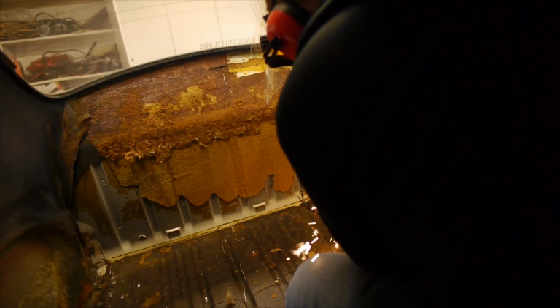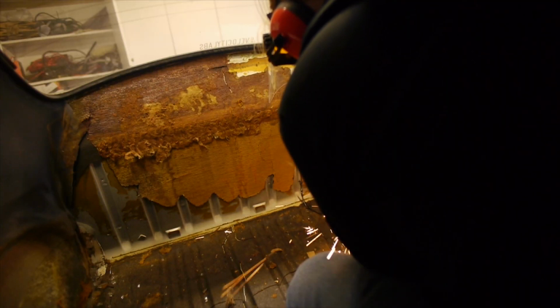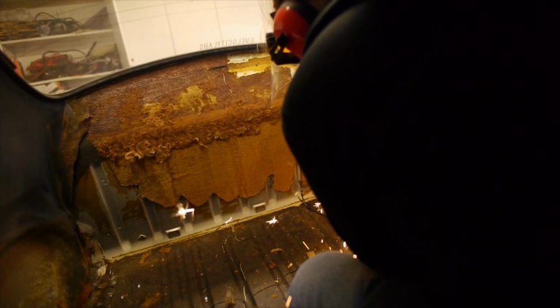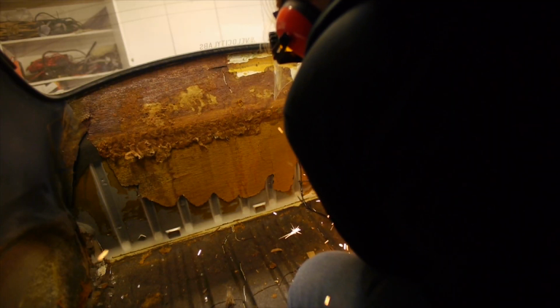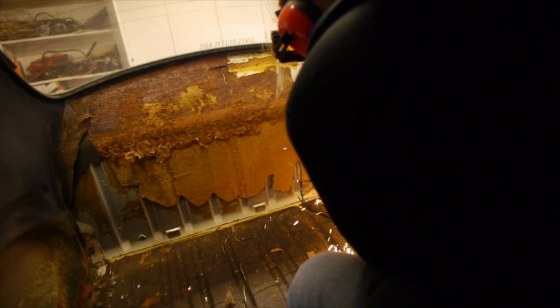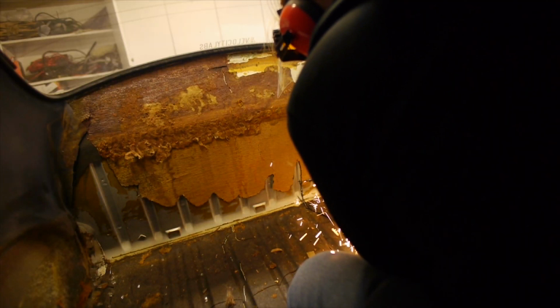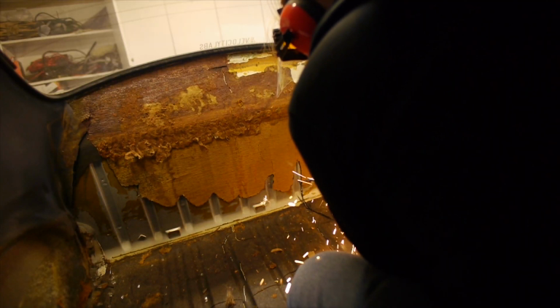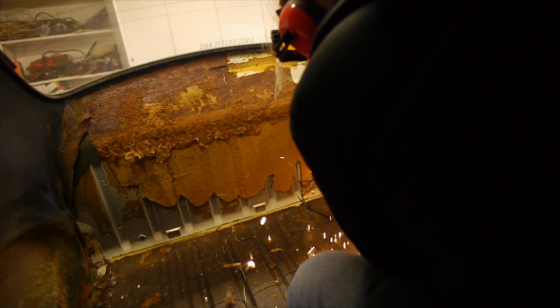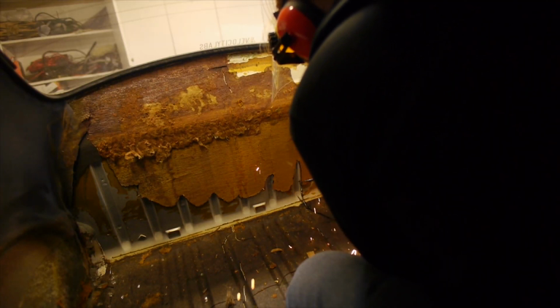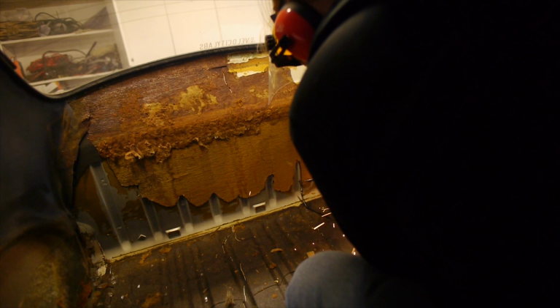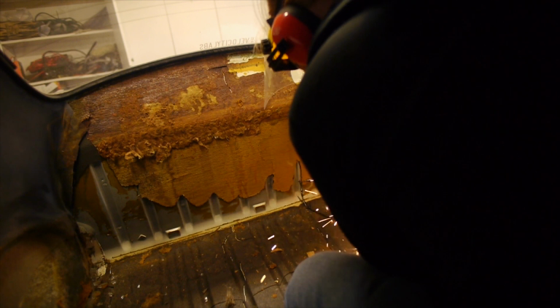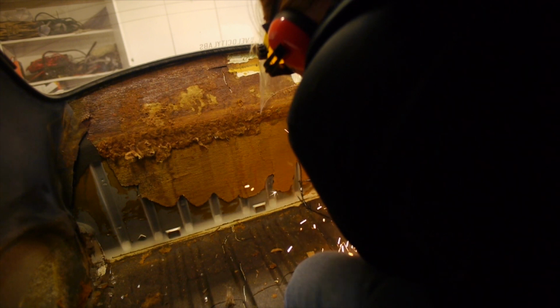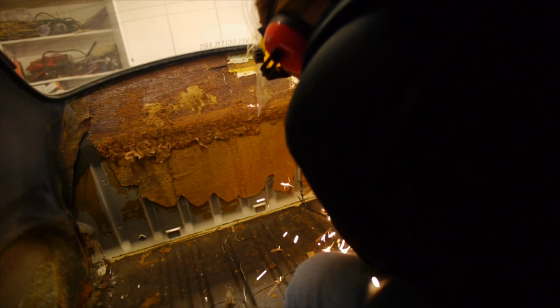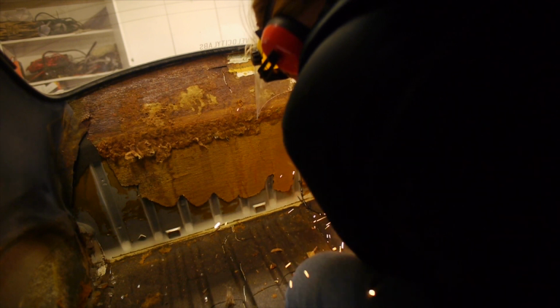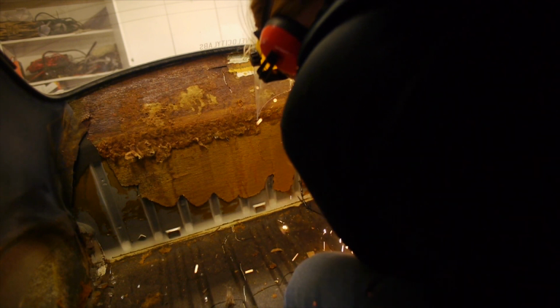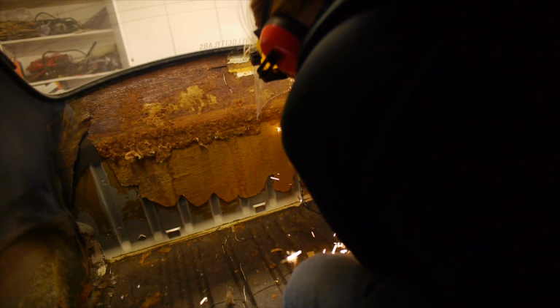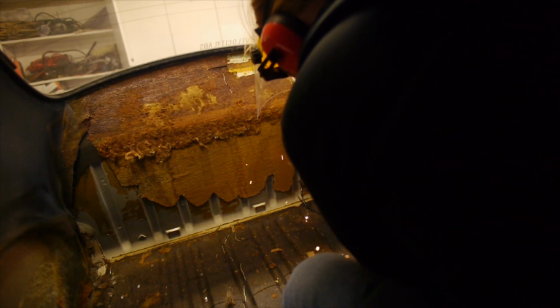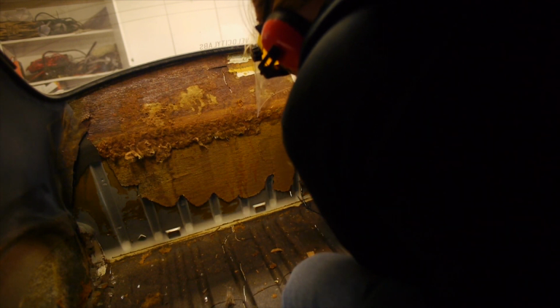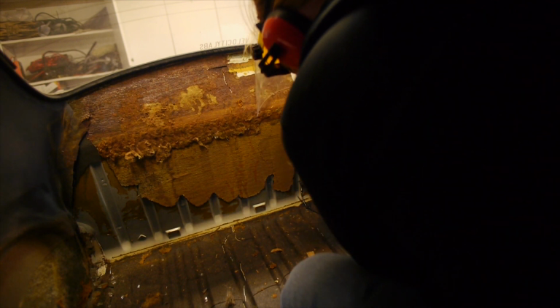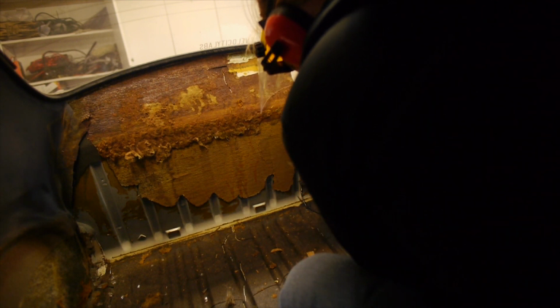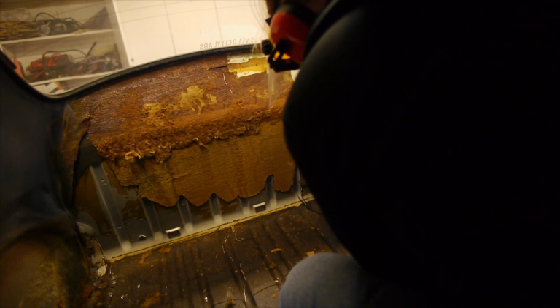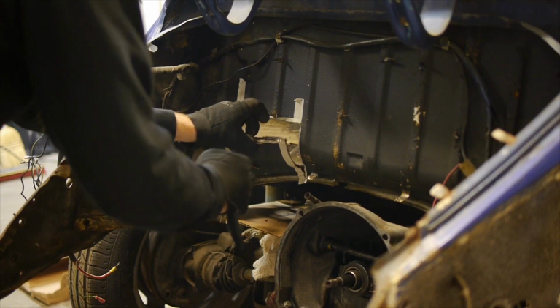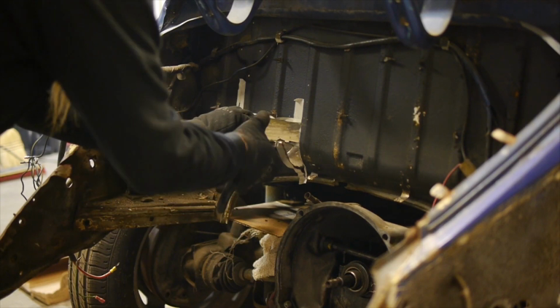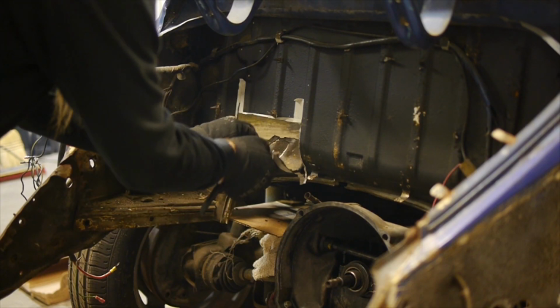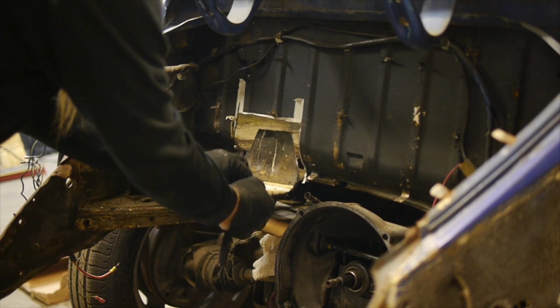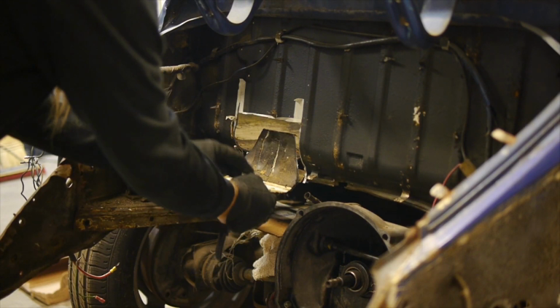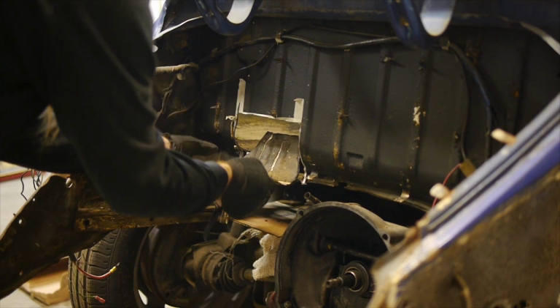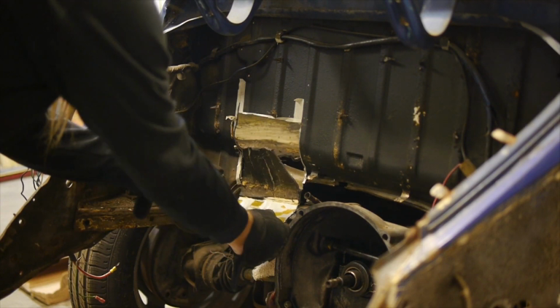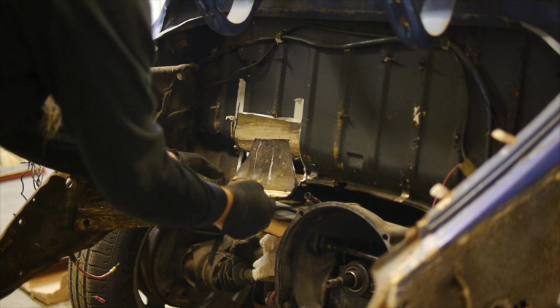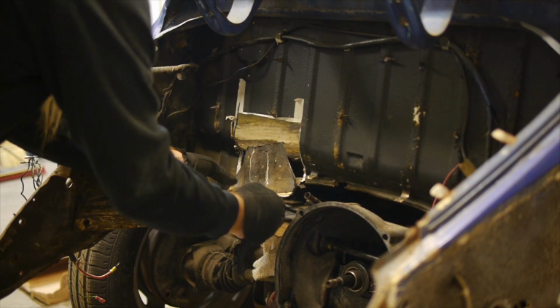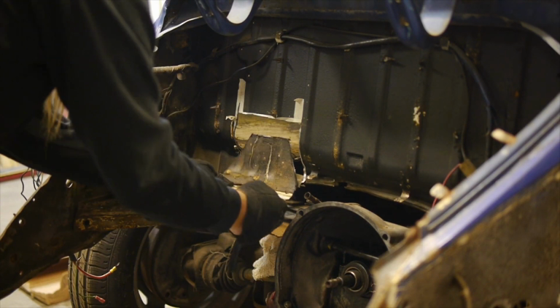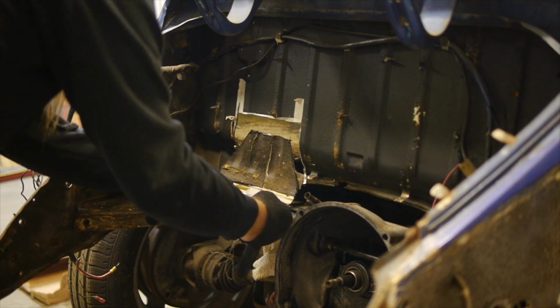I also needed to make a few cuts in the car as well. Once that was done, I pulled out the now scrap metal to make room for the turbo.